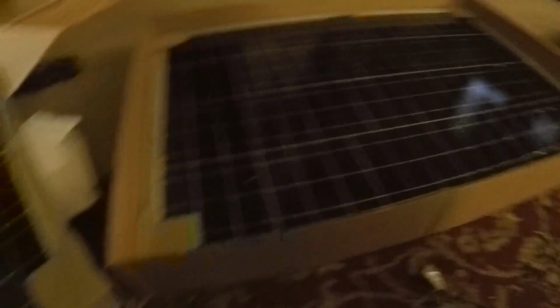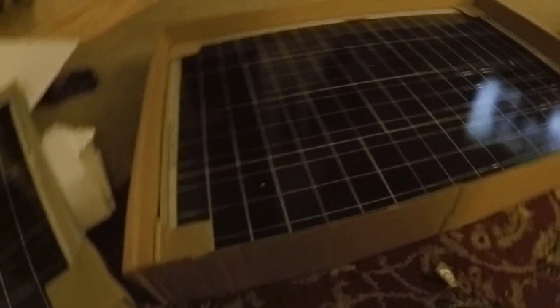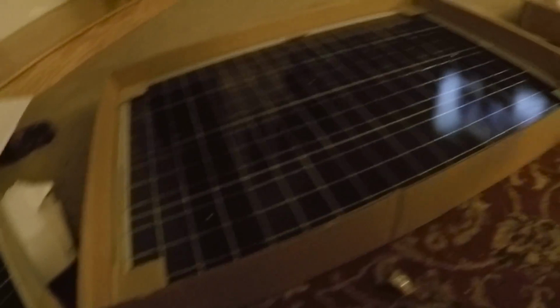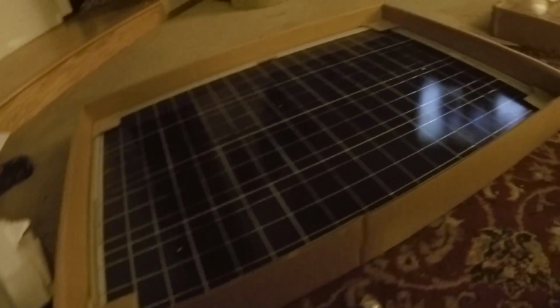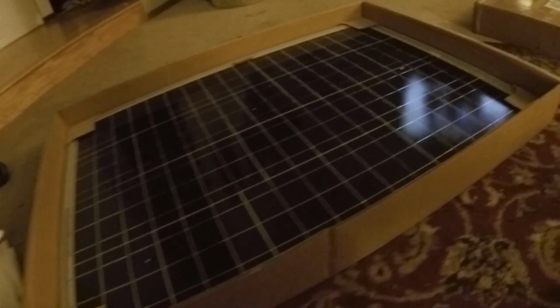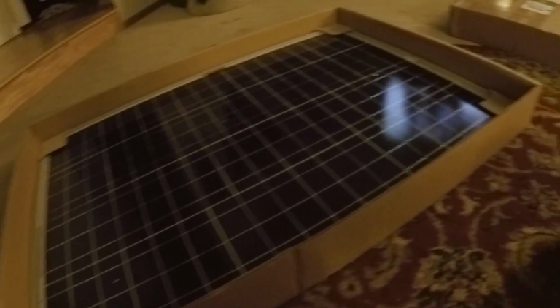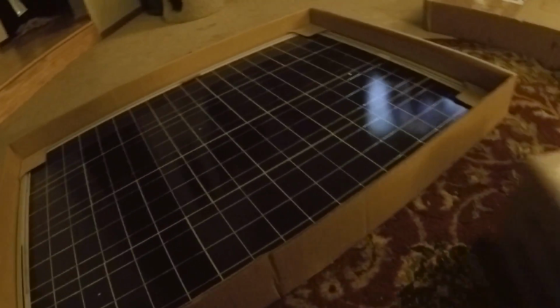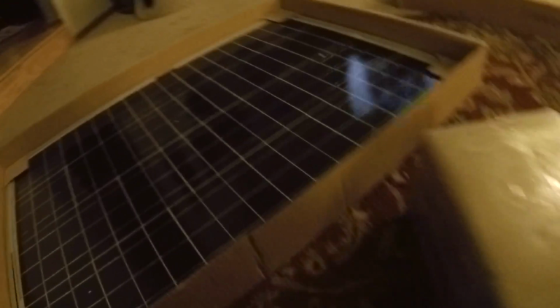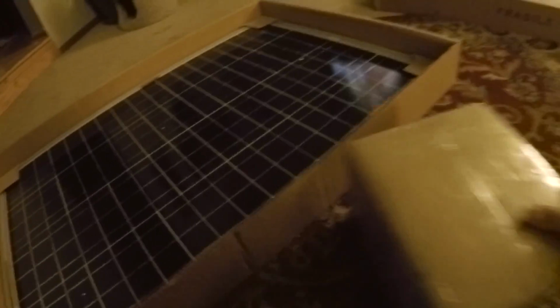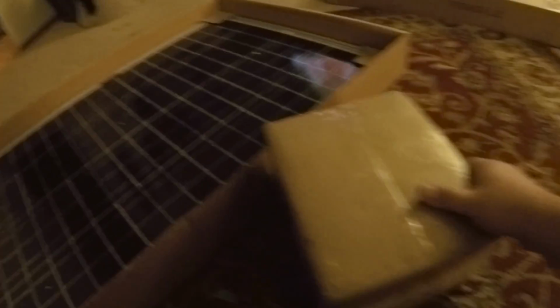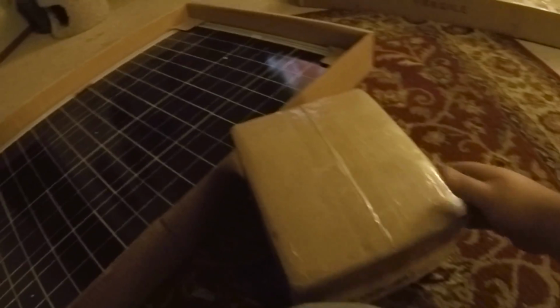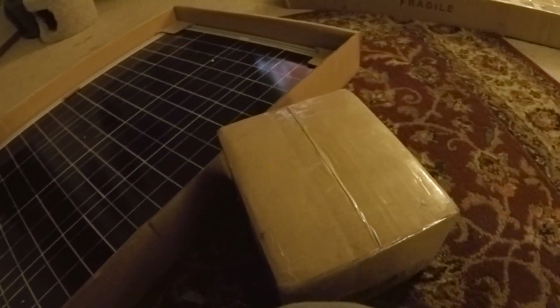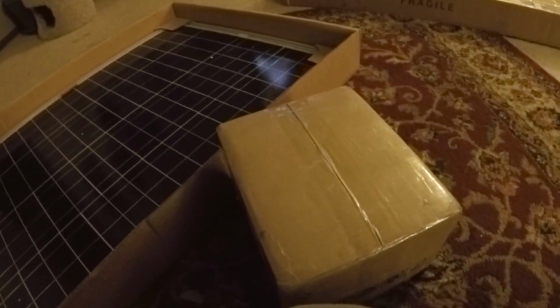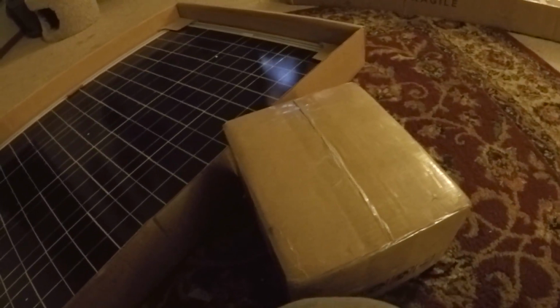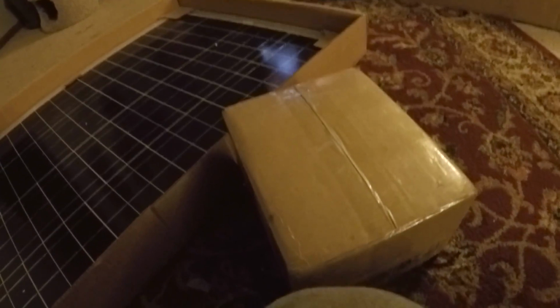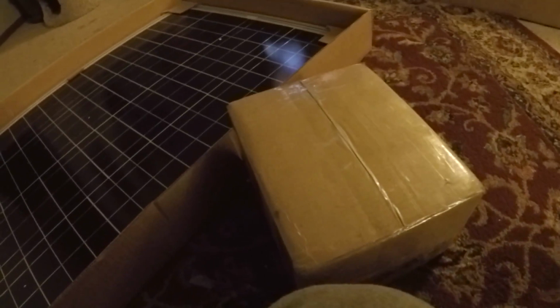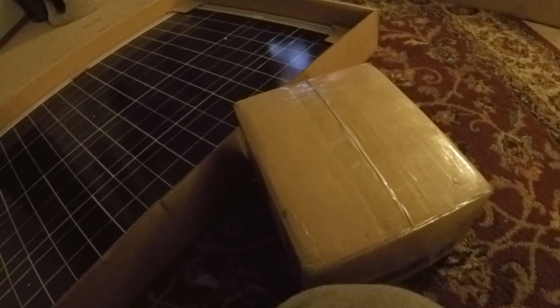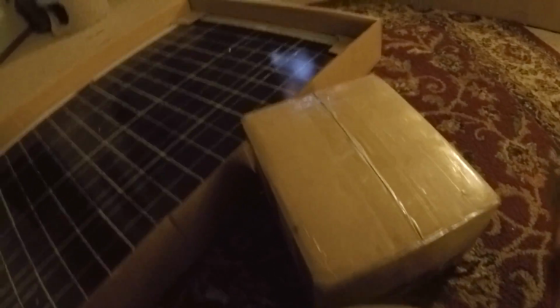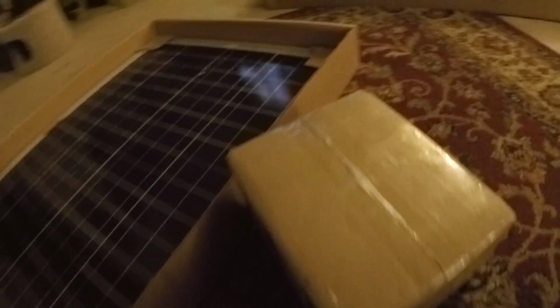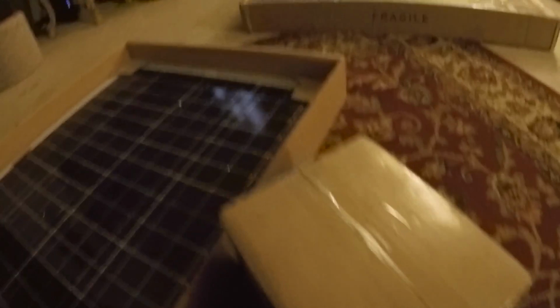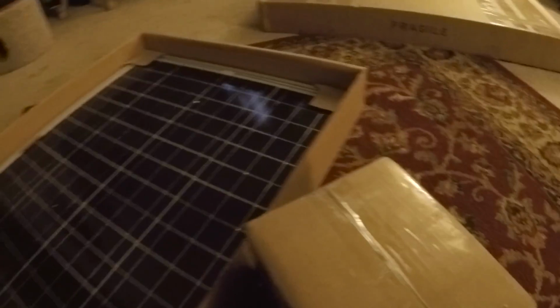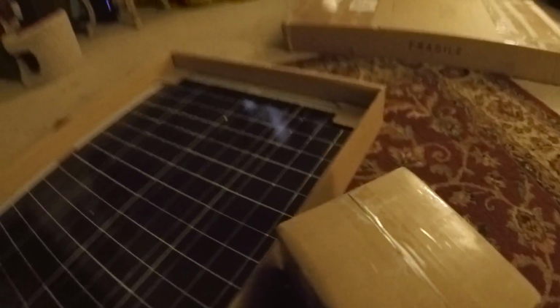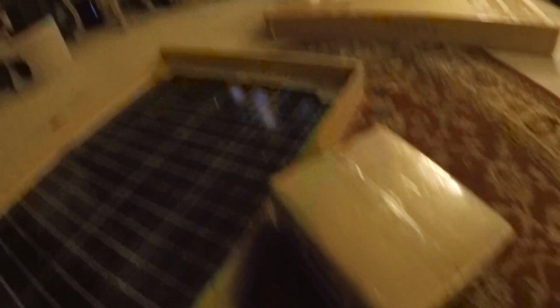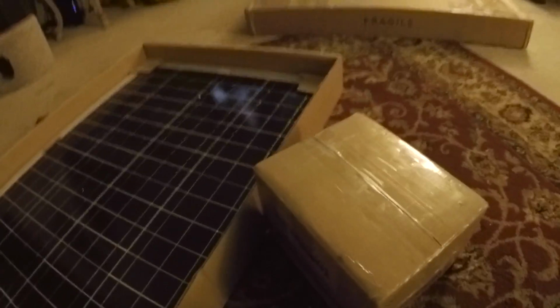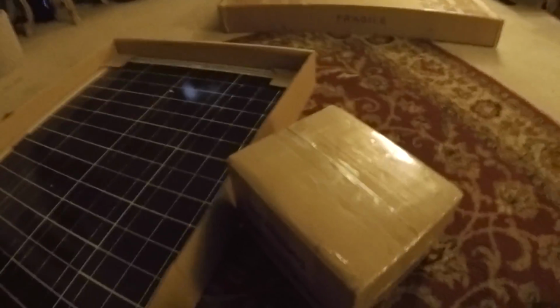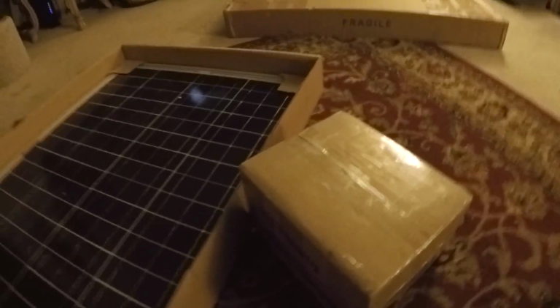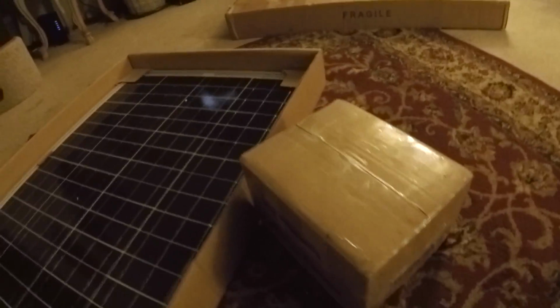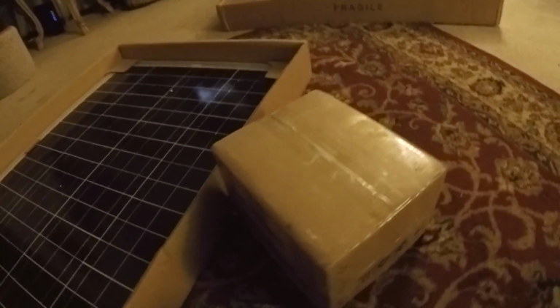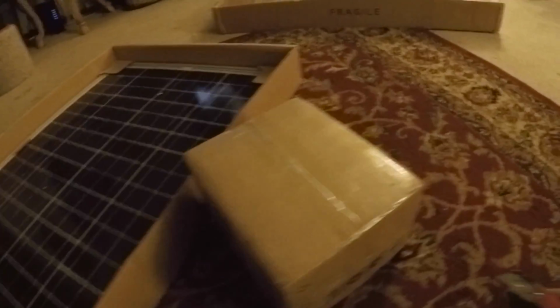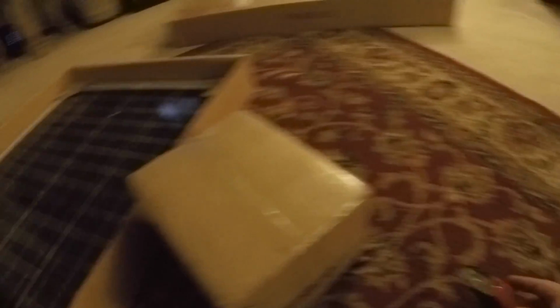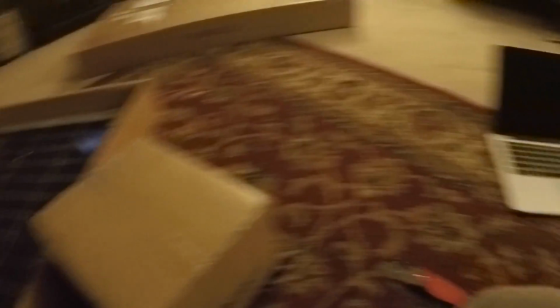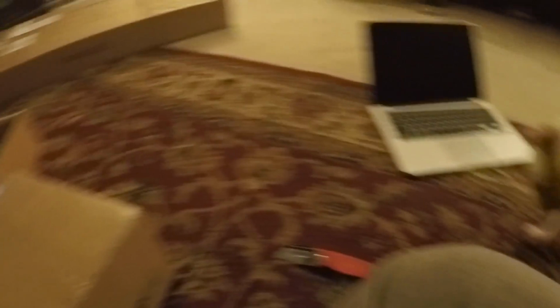And then in this box, which I'm going to open right now, is I think the controller and stuff like that.